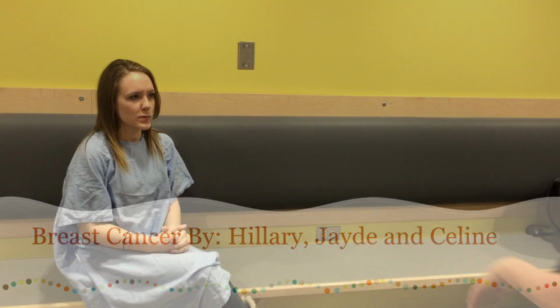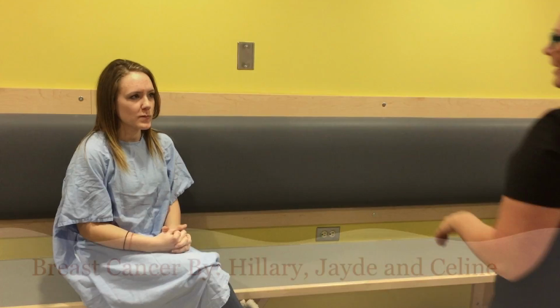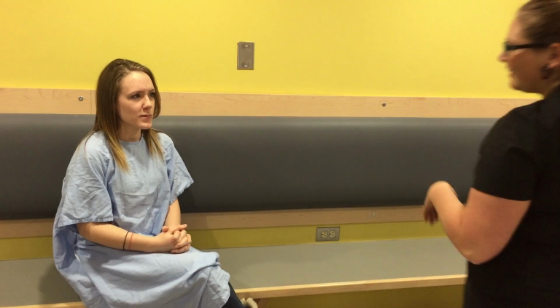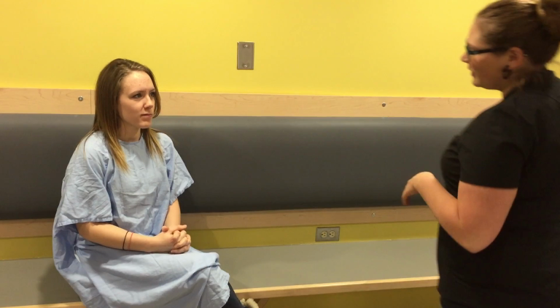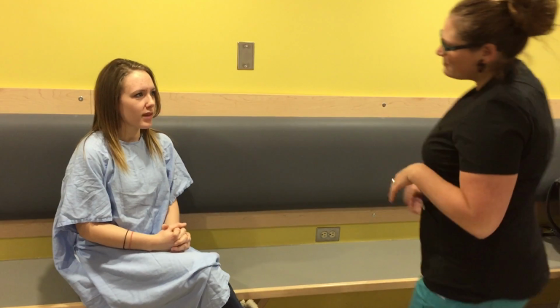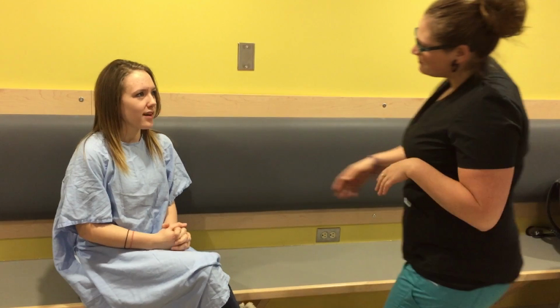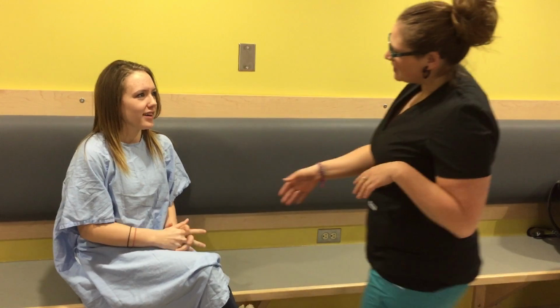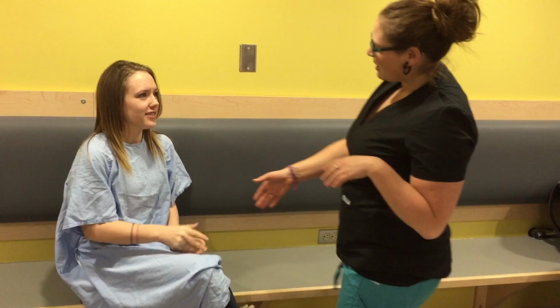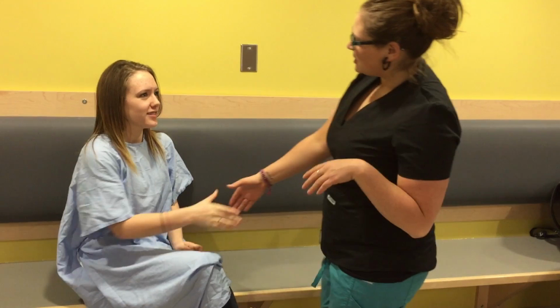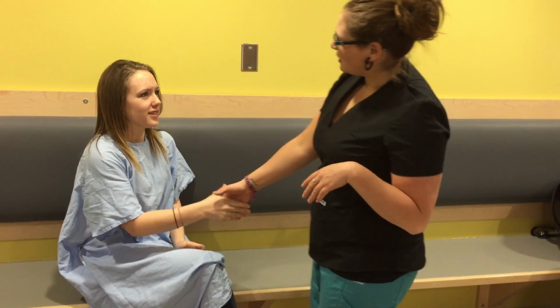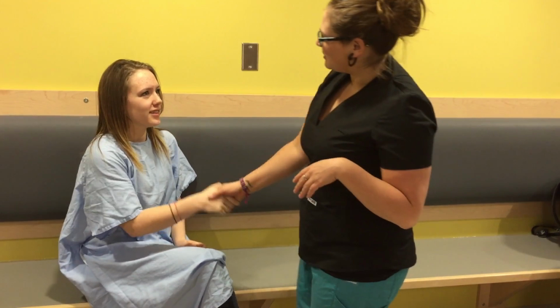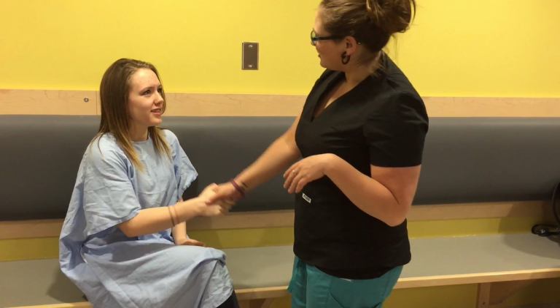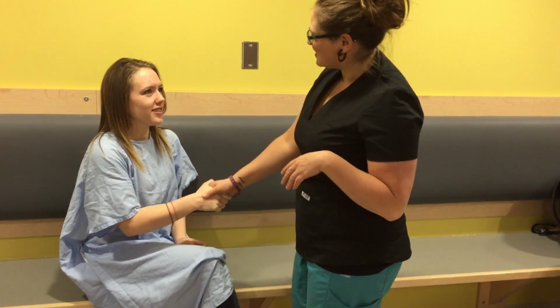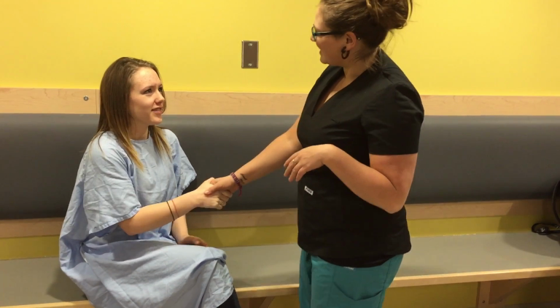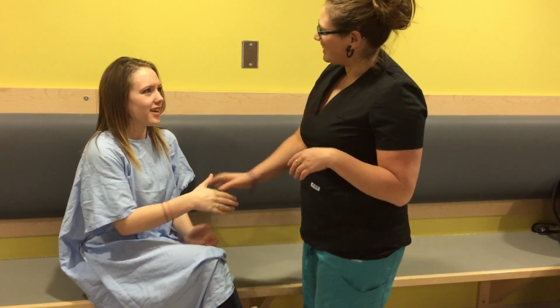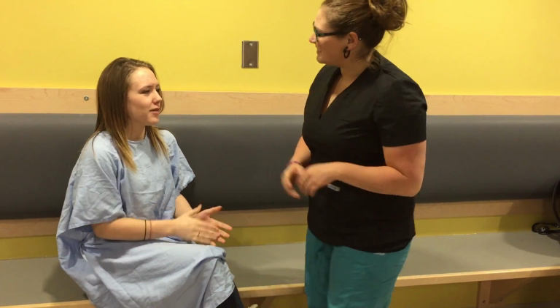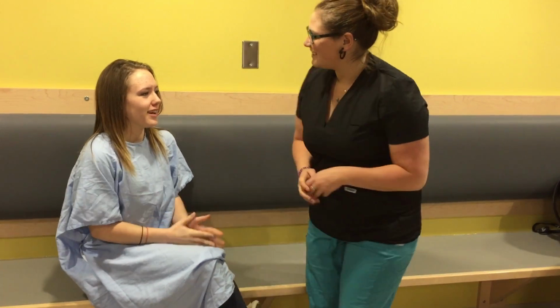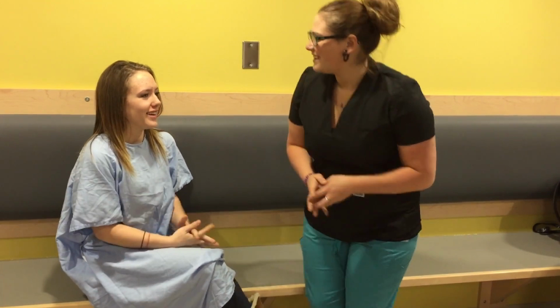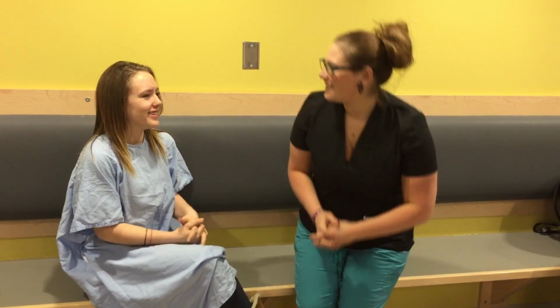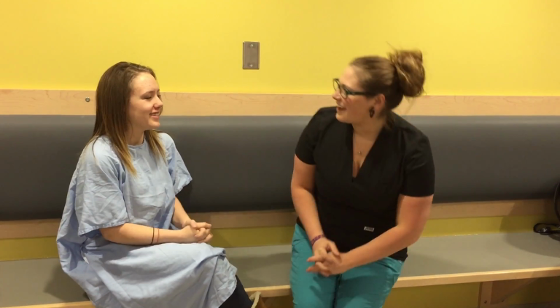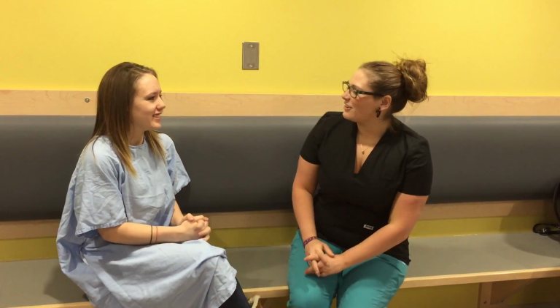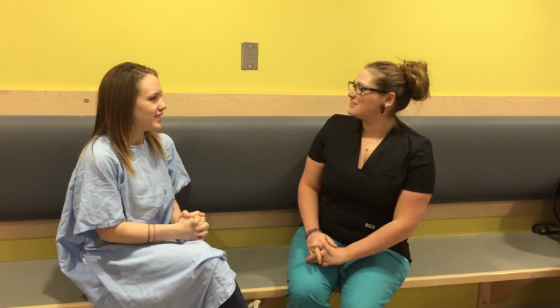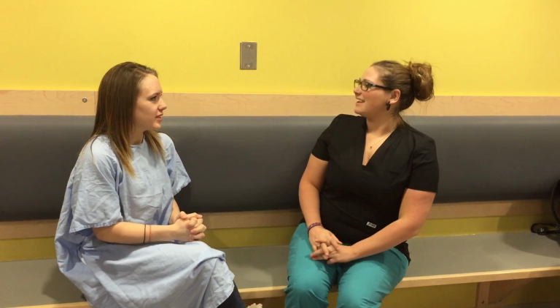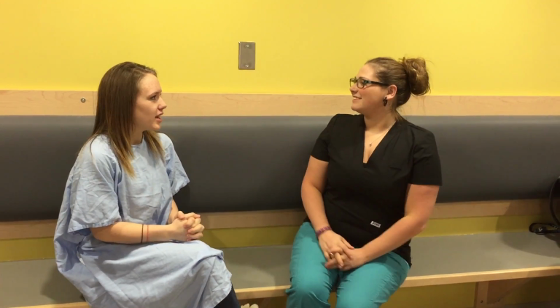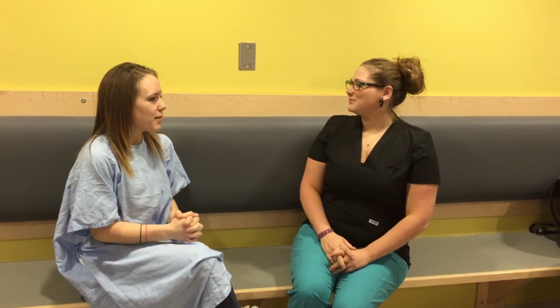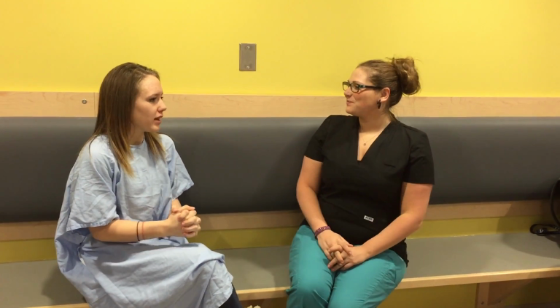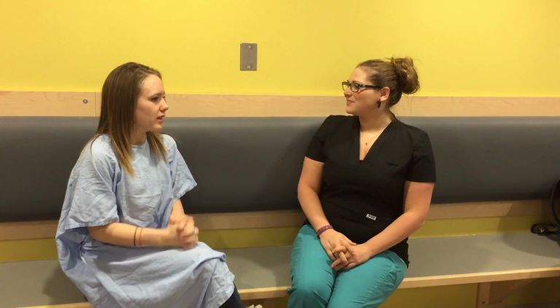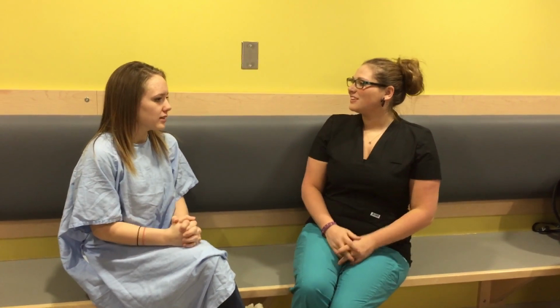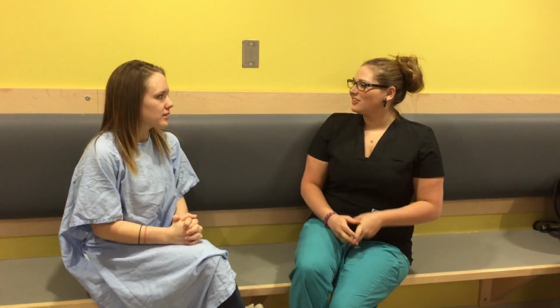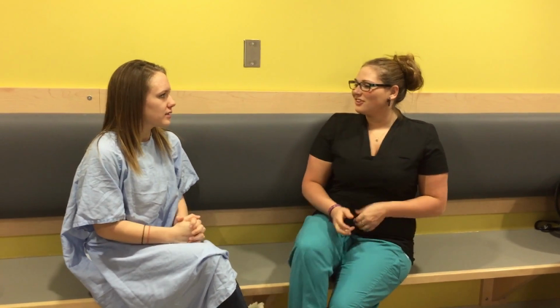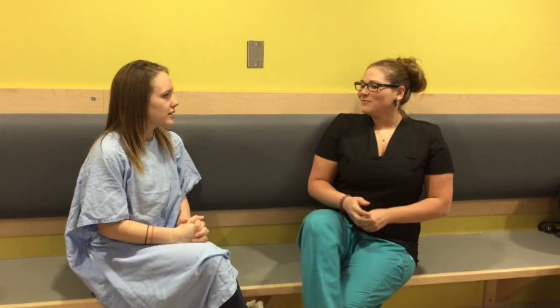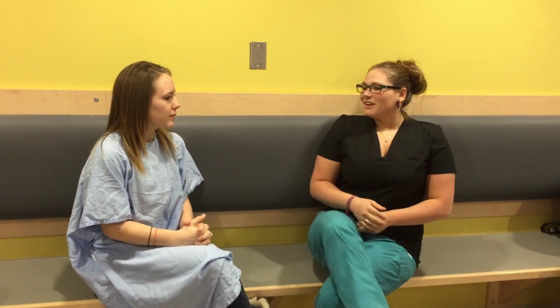Hi, Hilary. Hi, I'm Jade. I'll be your nurse today. Okay, hi. How are you today? I'm okay. Yeah.